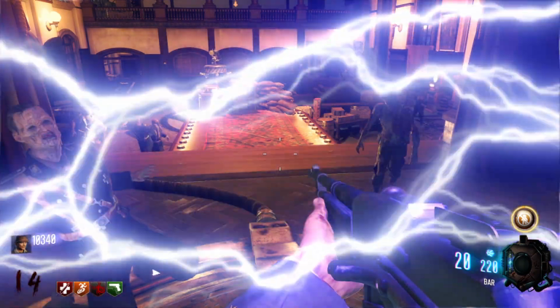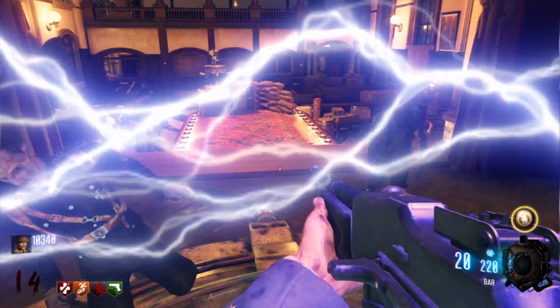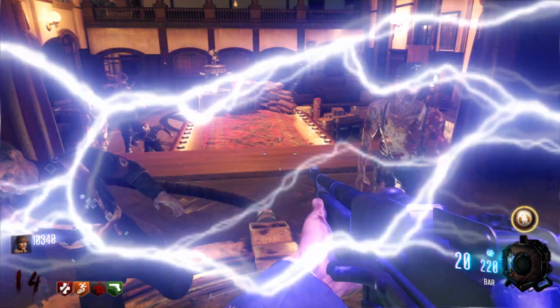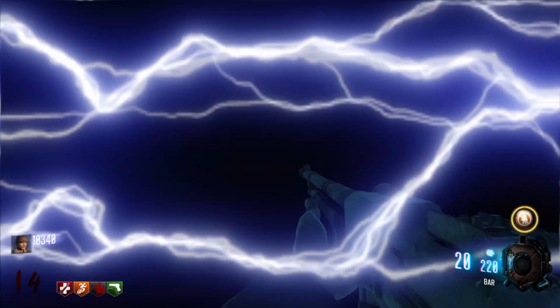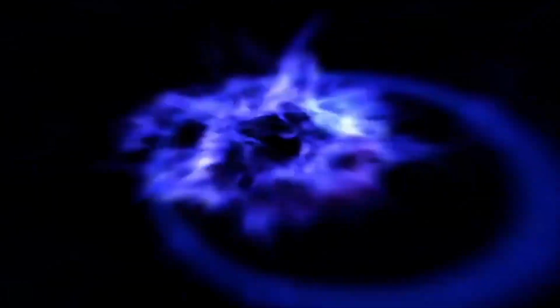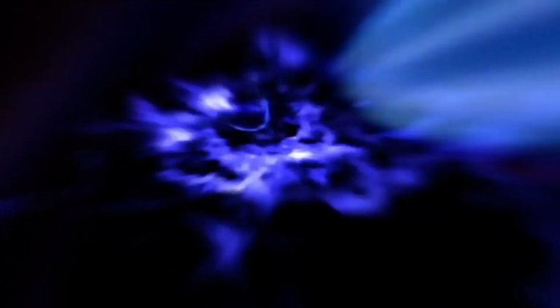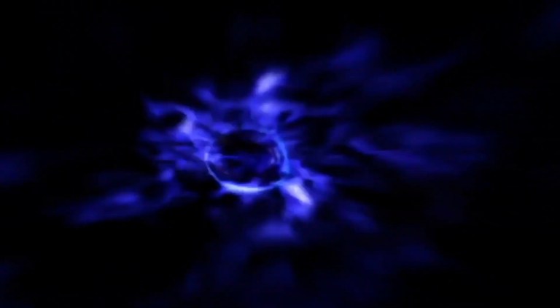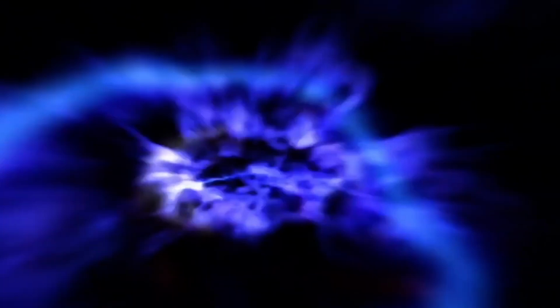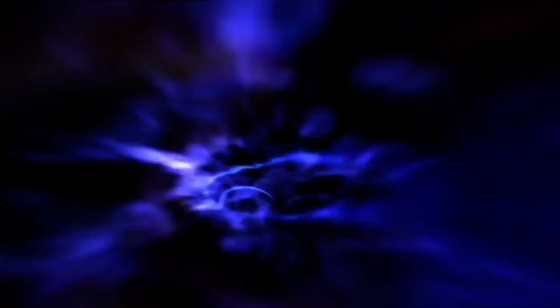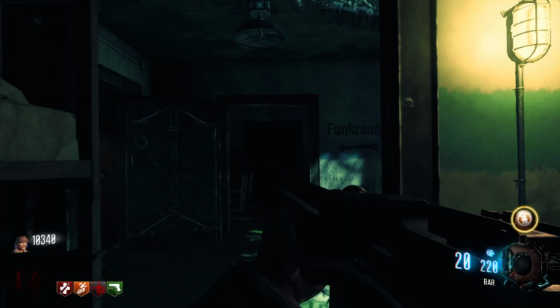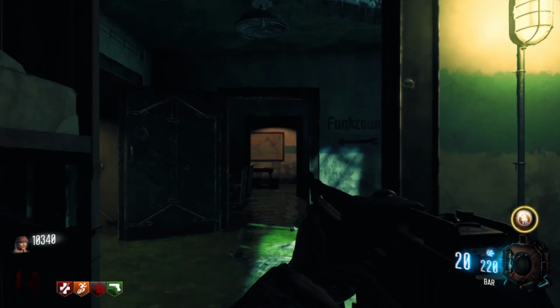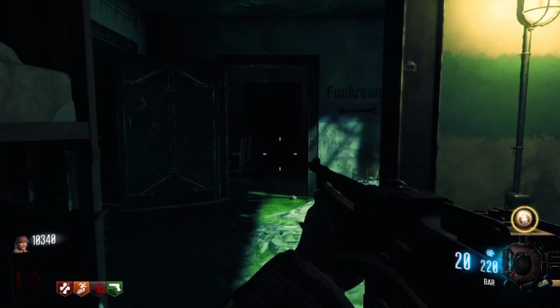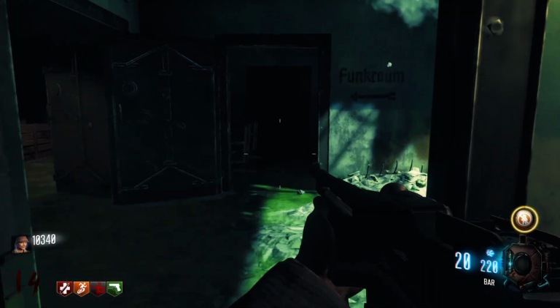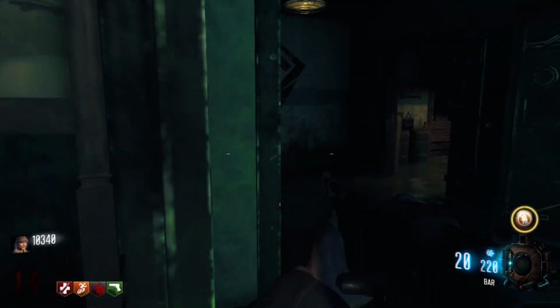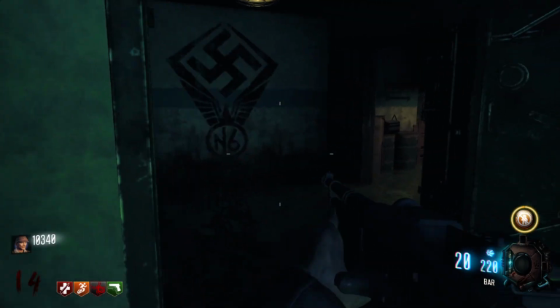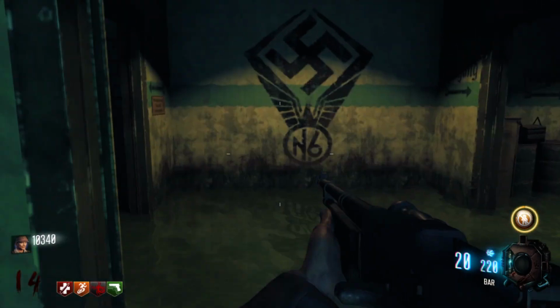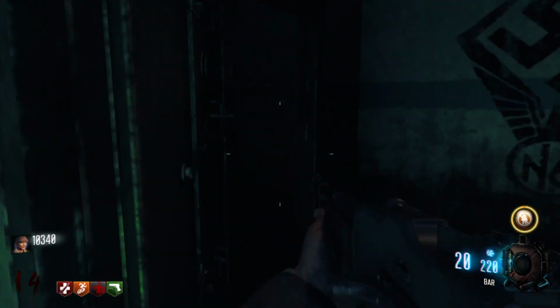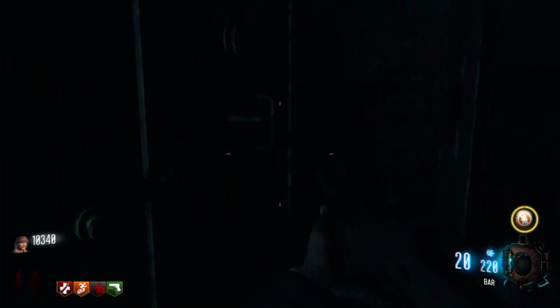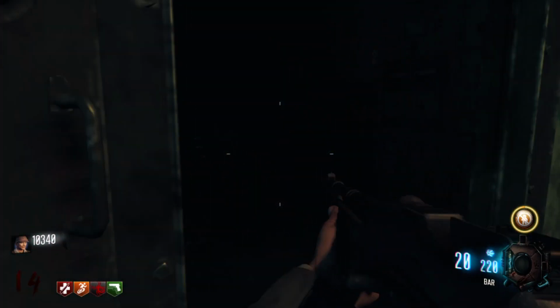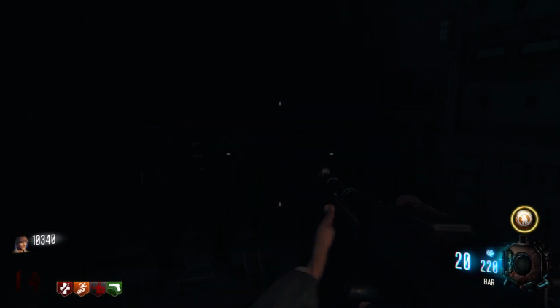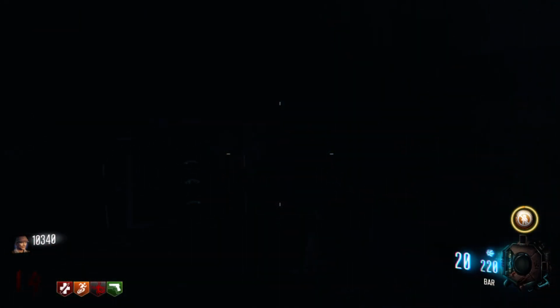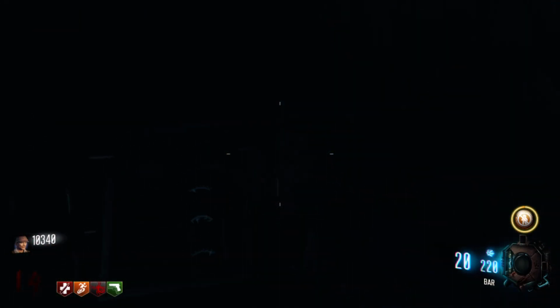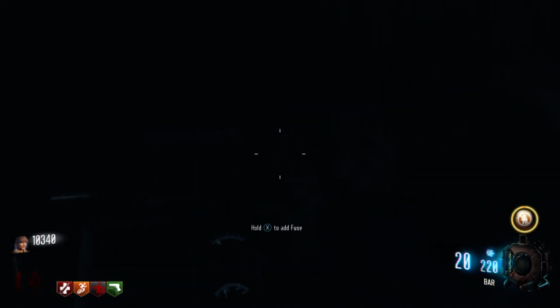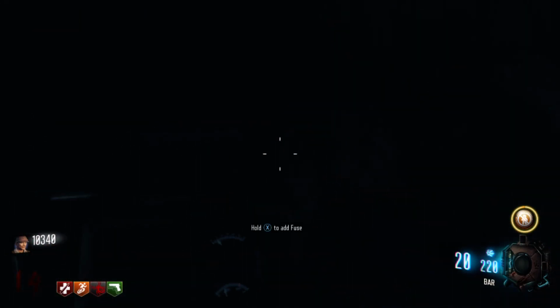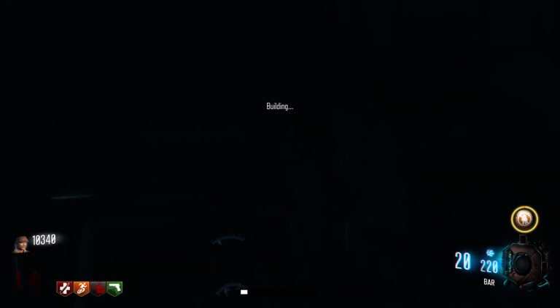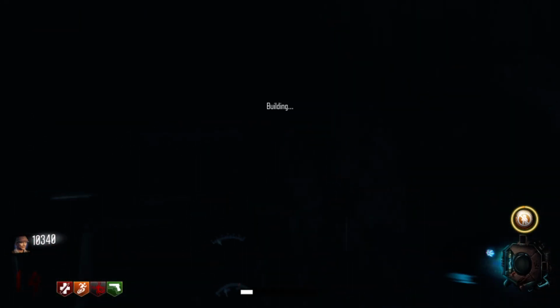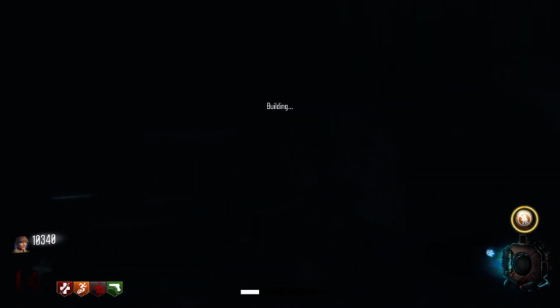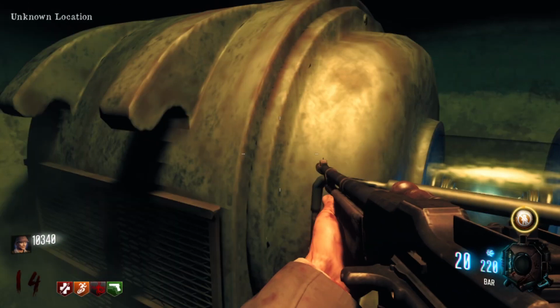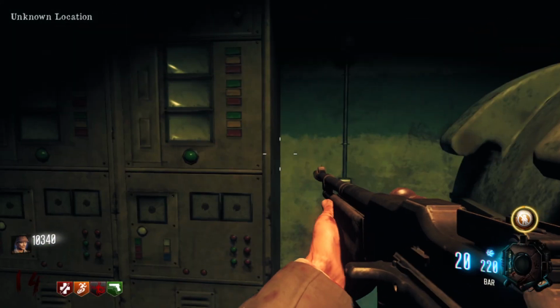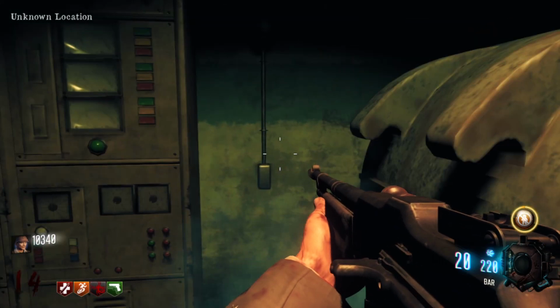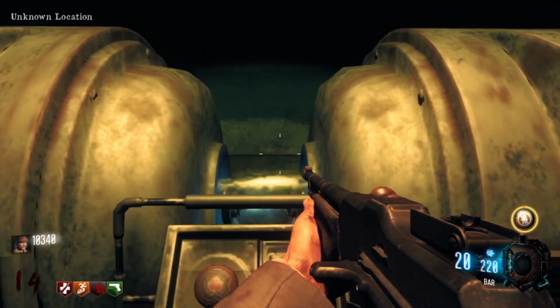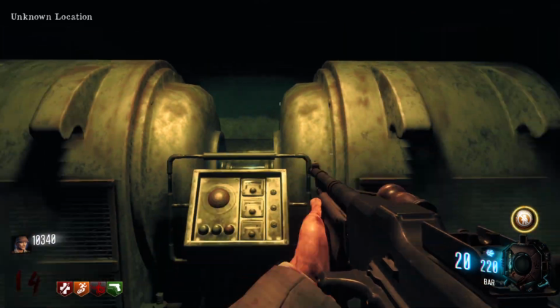Once you have the bunker fuse, teleport back to the bunker. Go to the dark room at the end of the hall on the left and place the fuse in to turn on the bunker power.